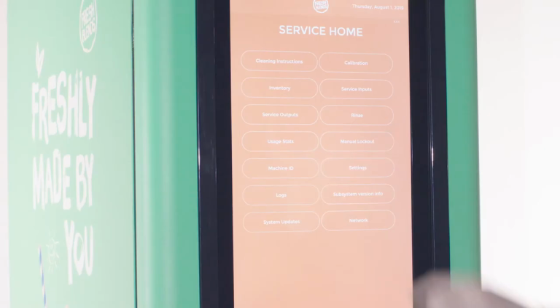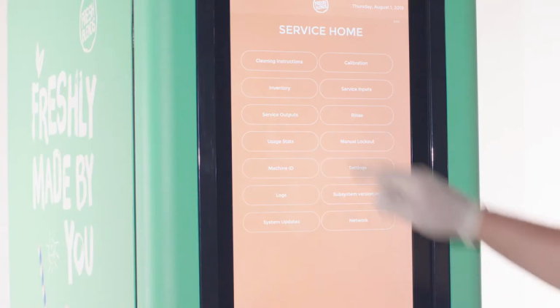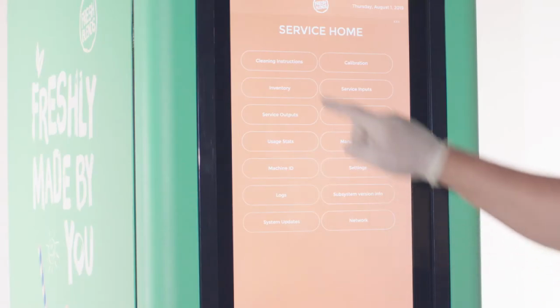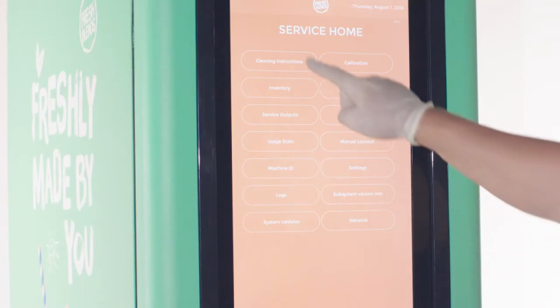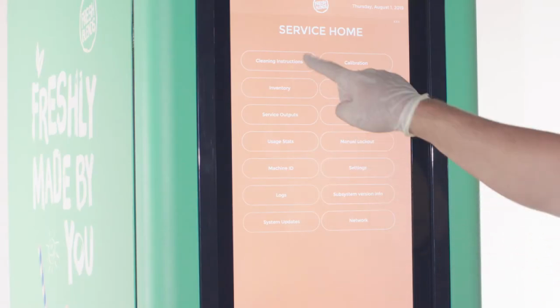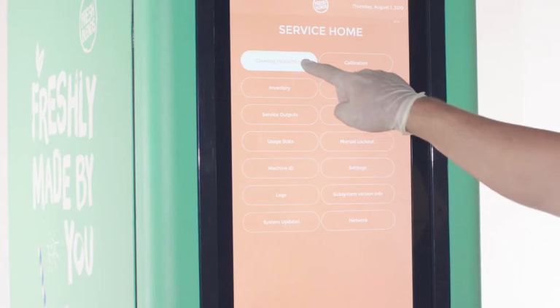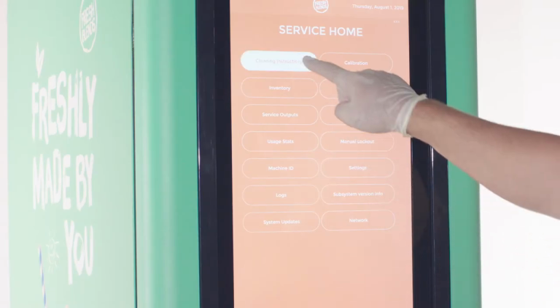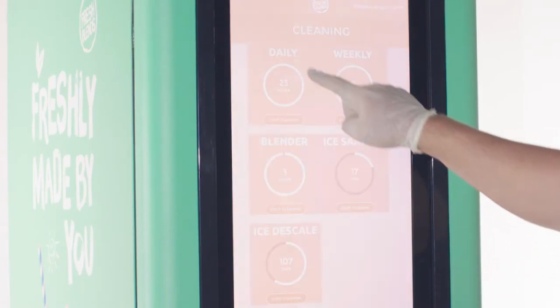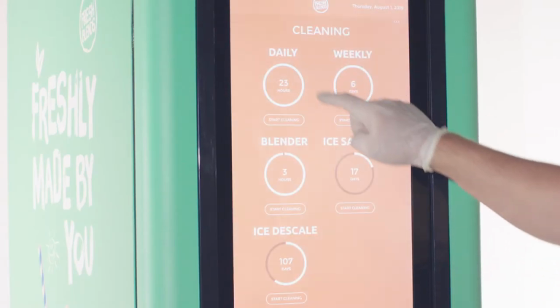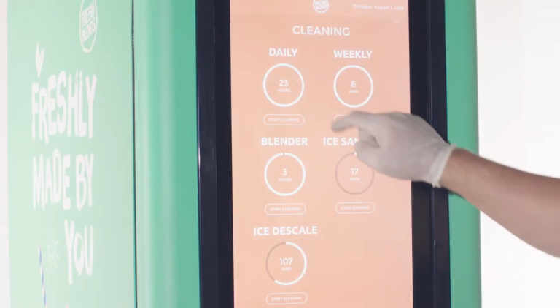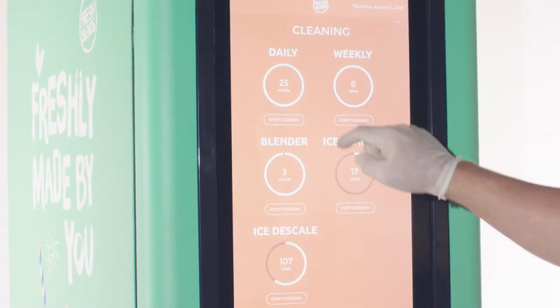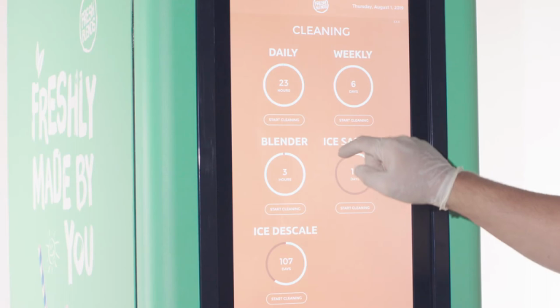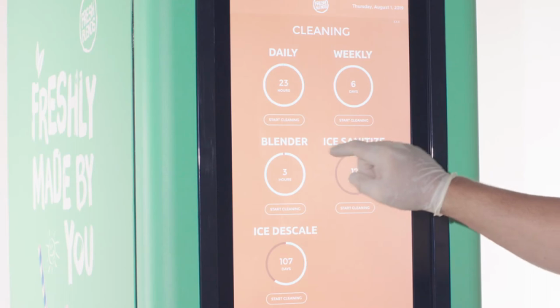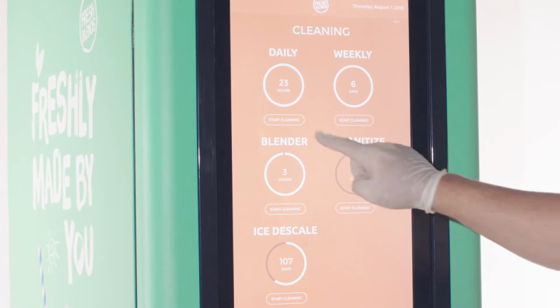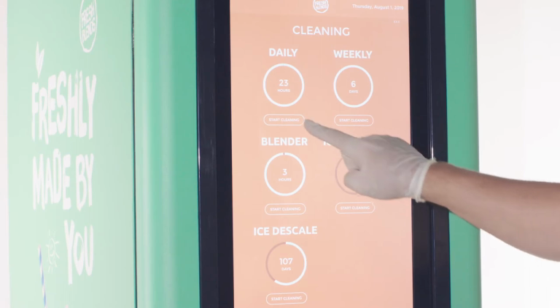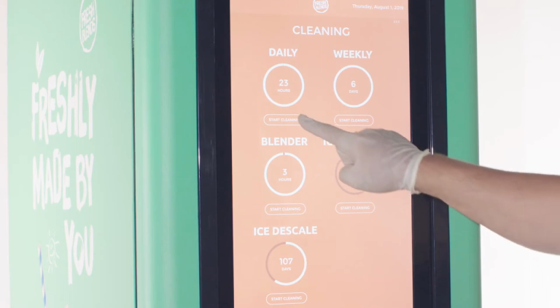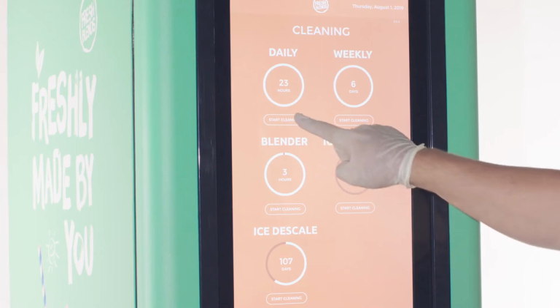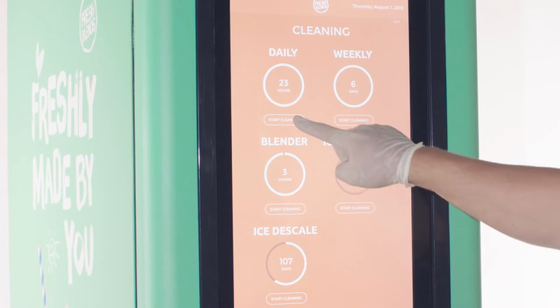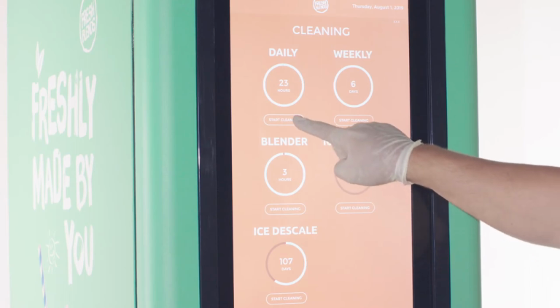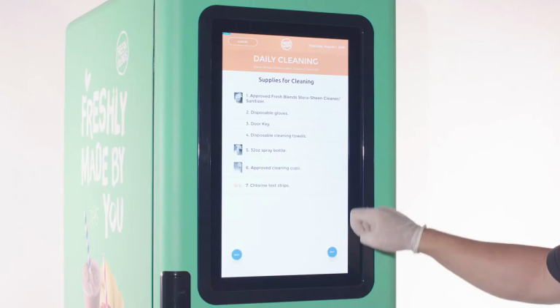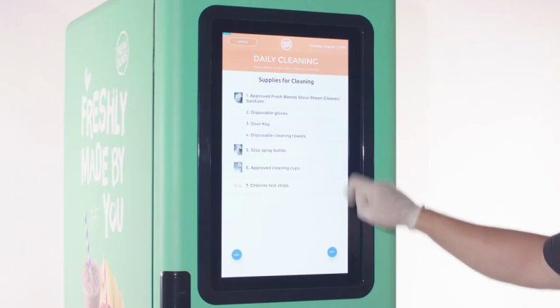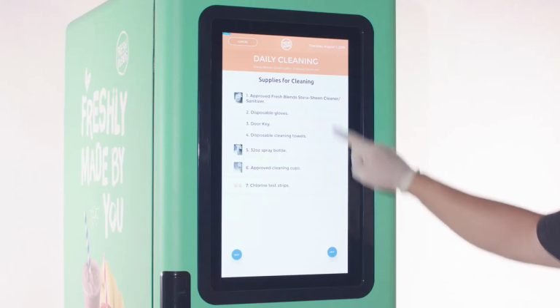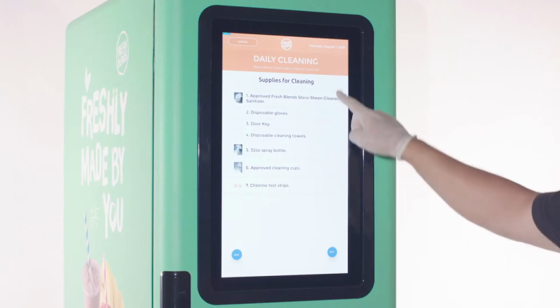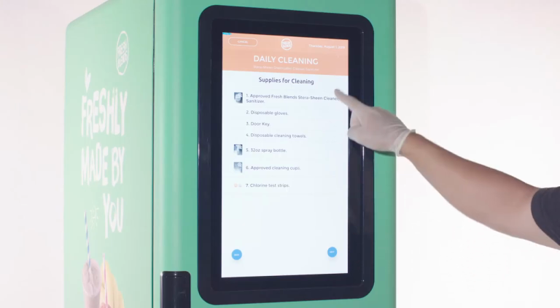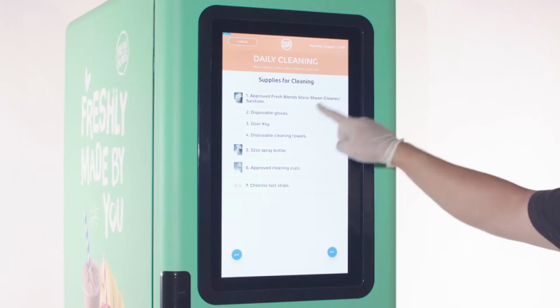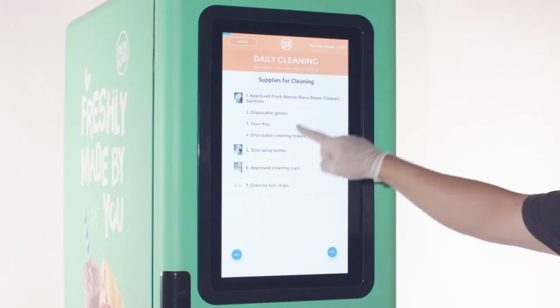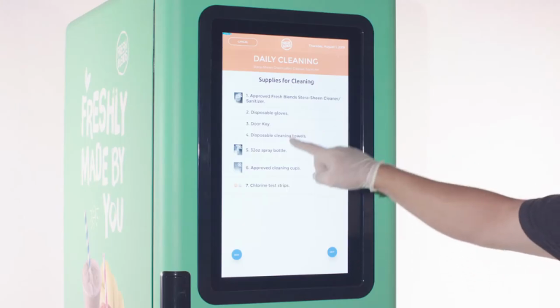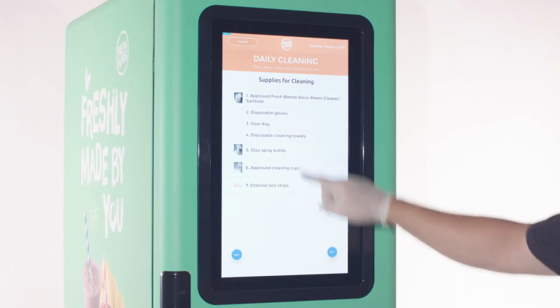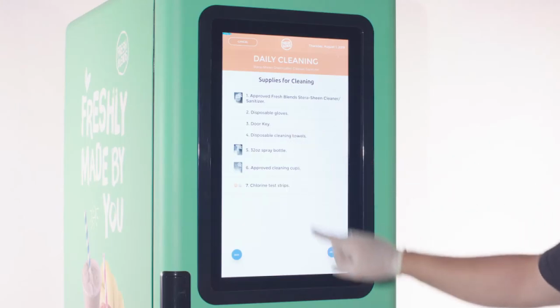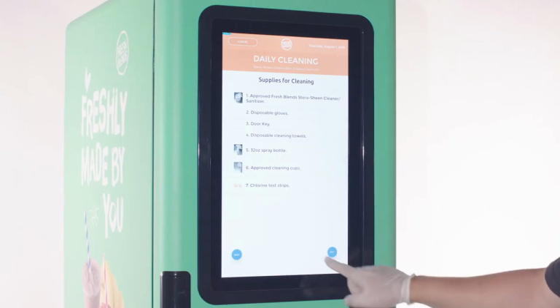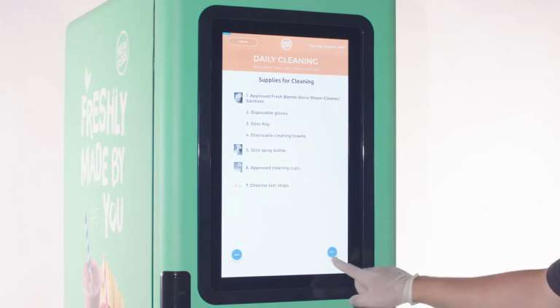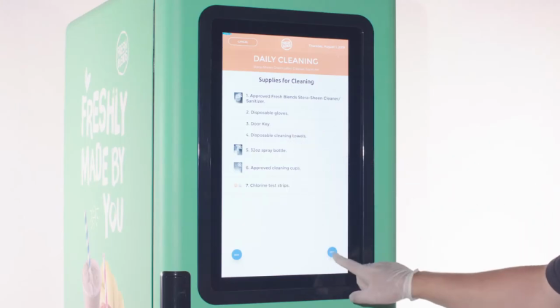Press the cleaning instructions button. Then select start daily cleaning and follow the on-screen instructions.